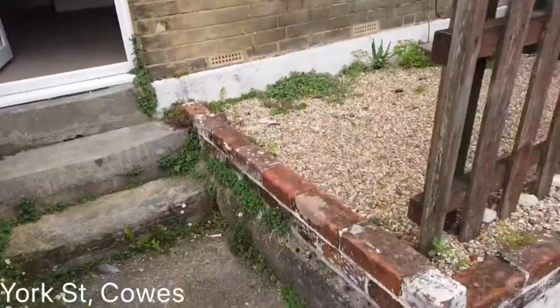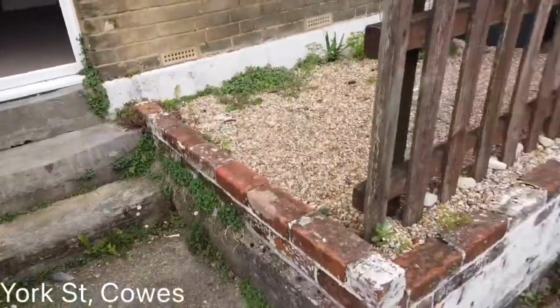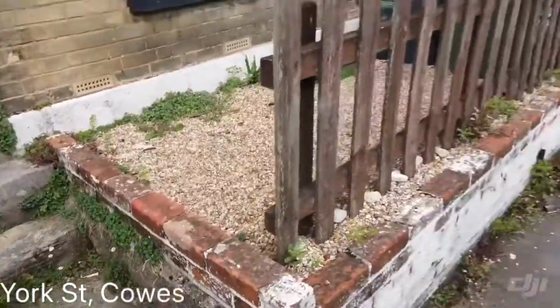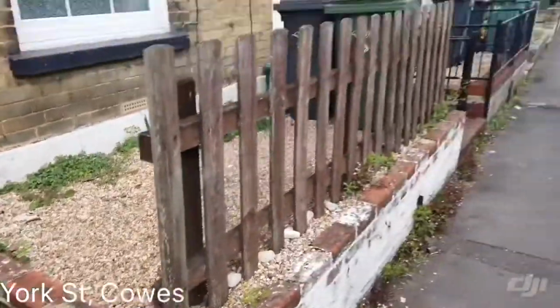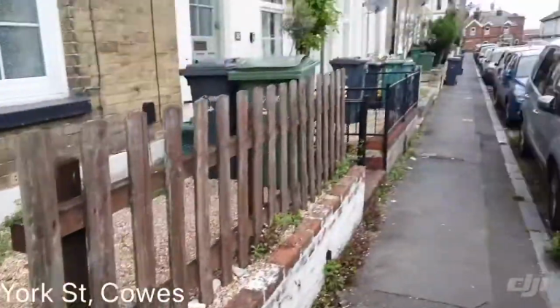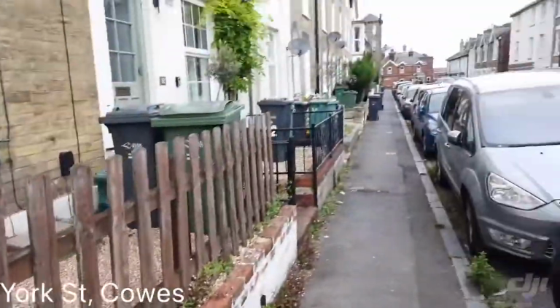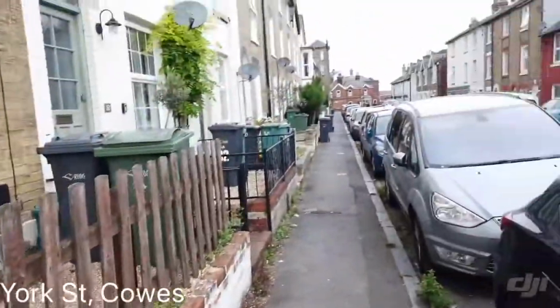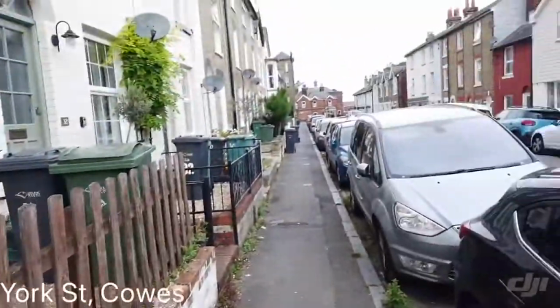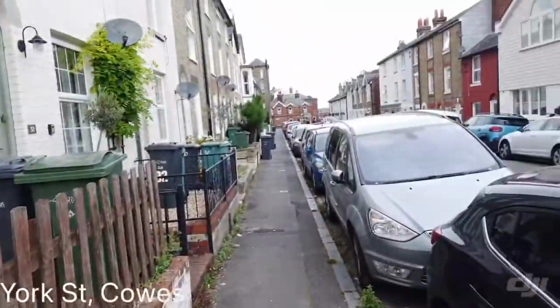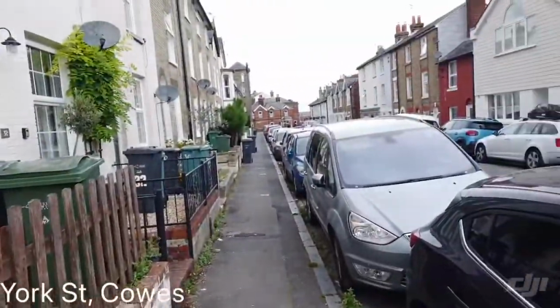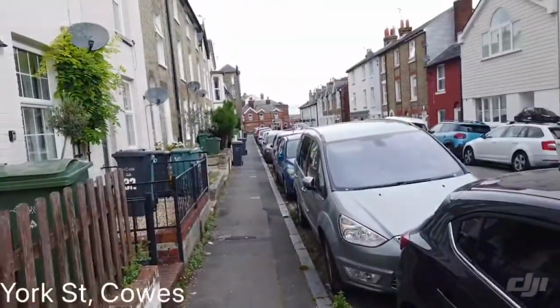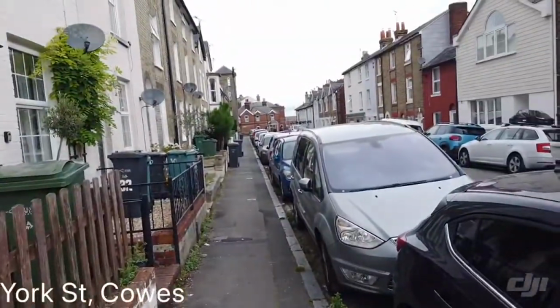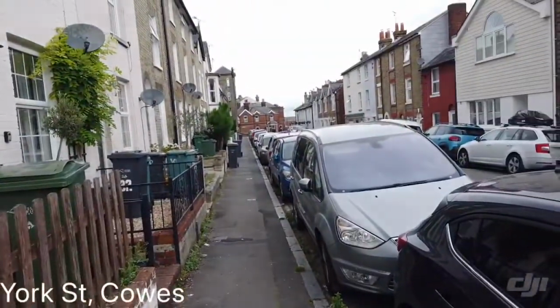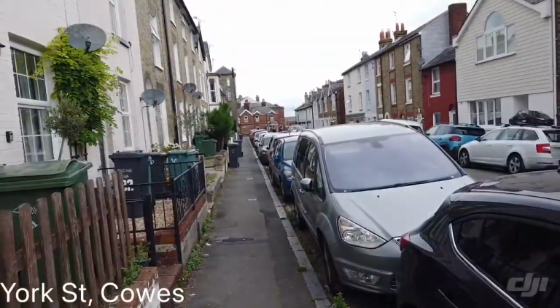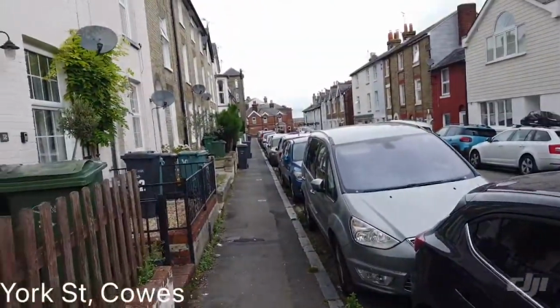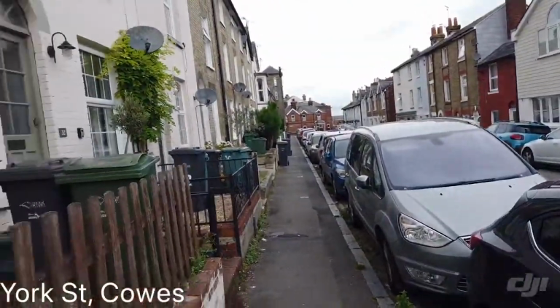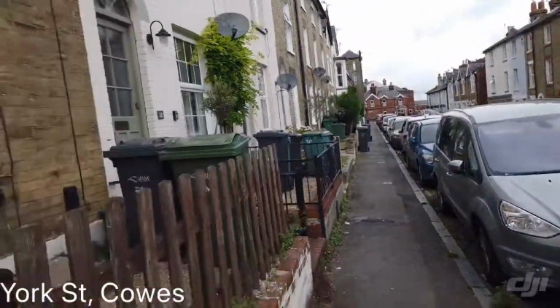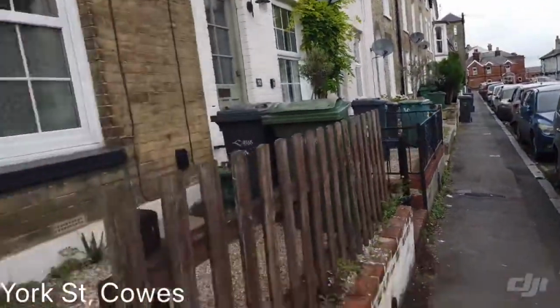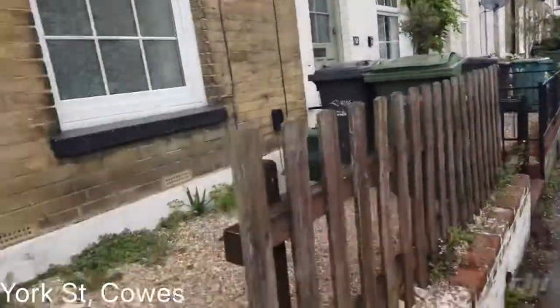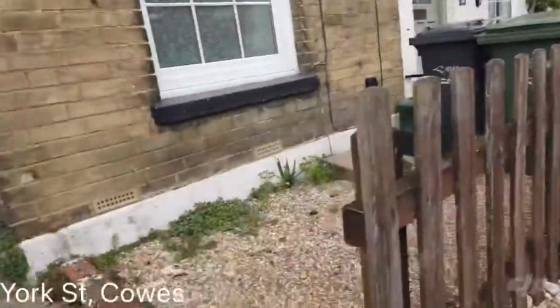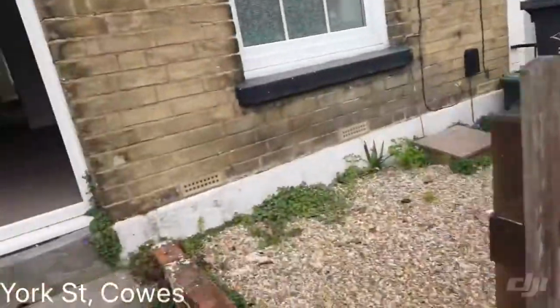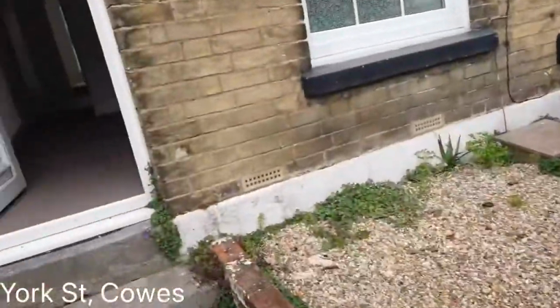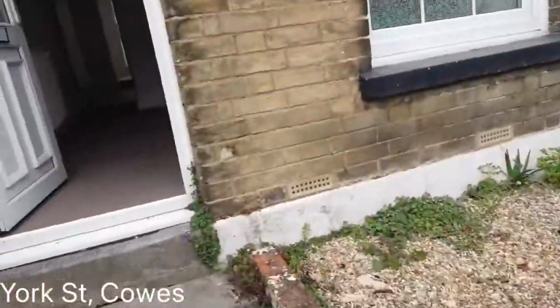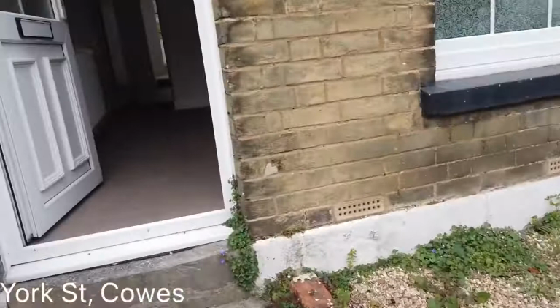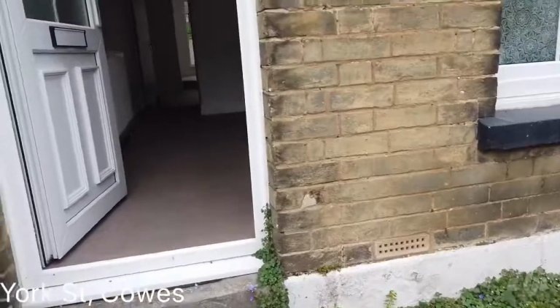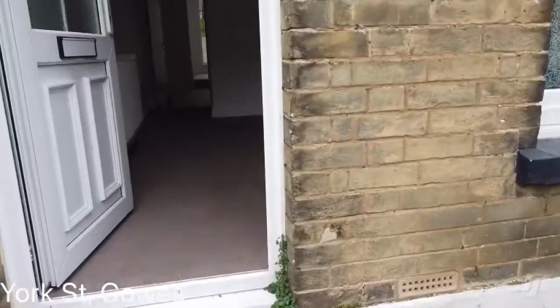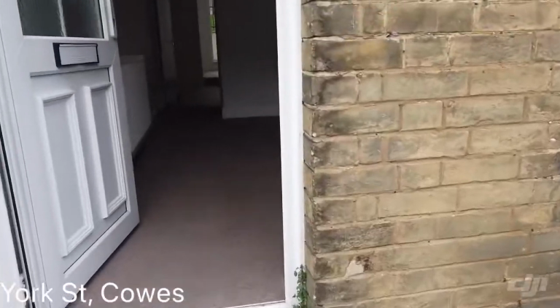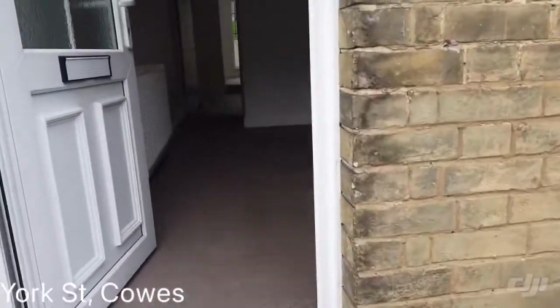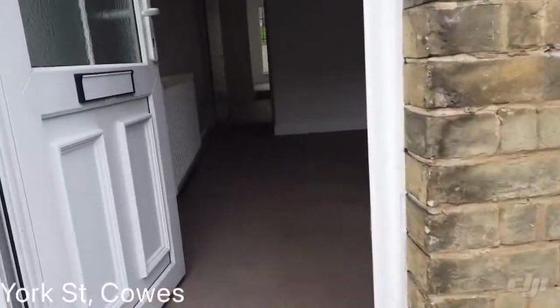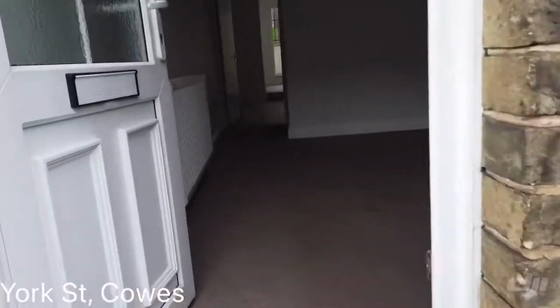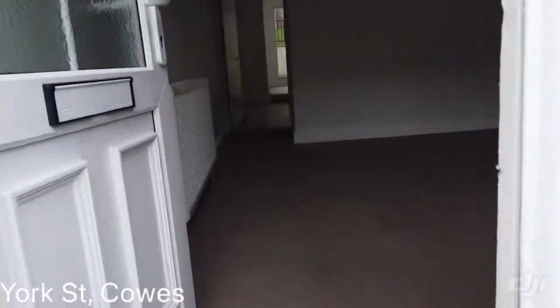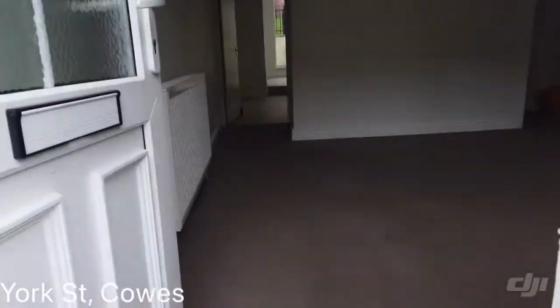I'll give you a bit of a street view. You're literally just around the corner from all the local amenities of Cowes.